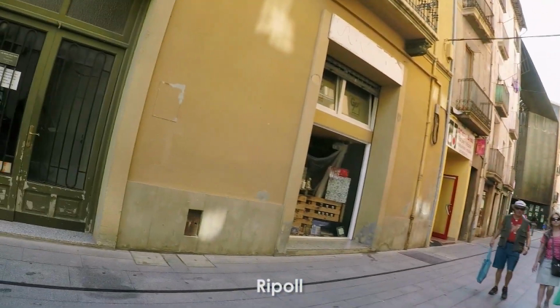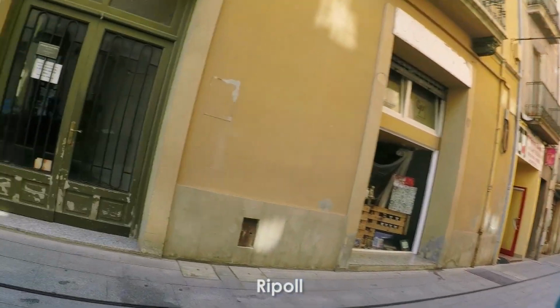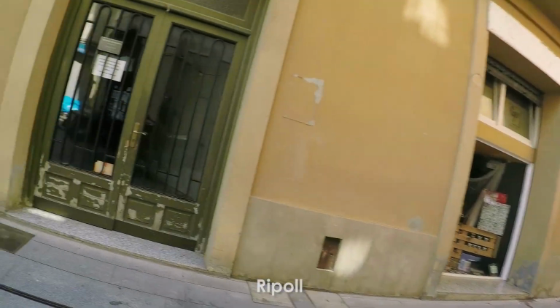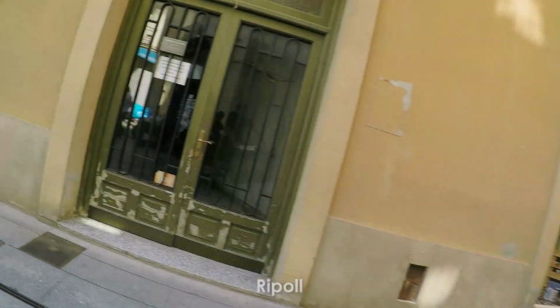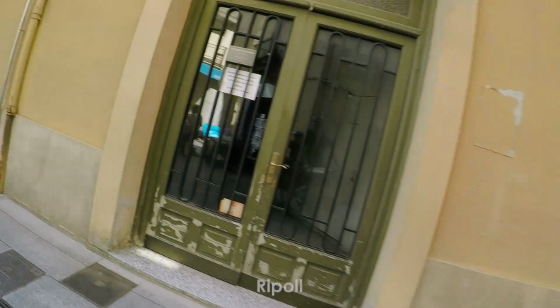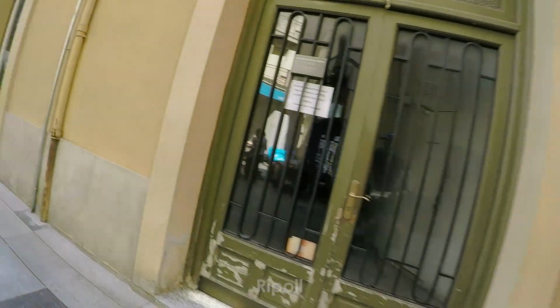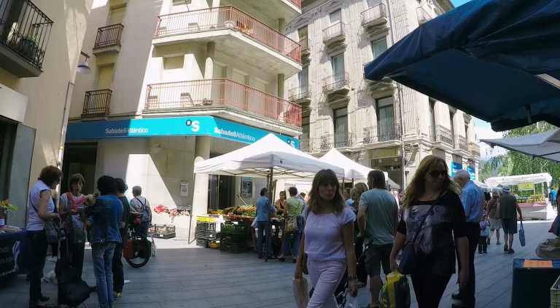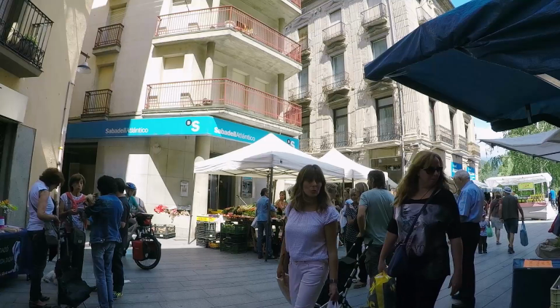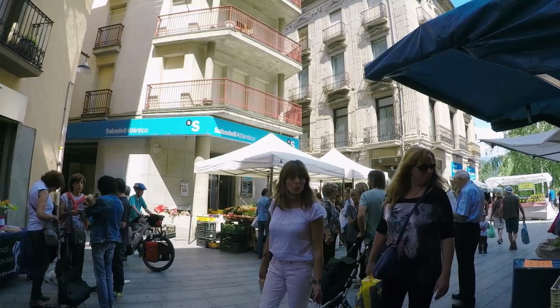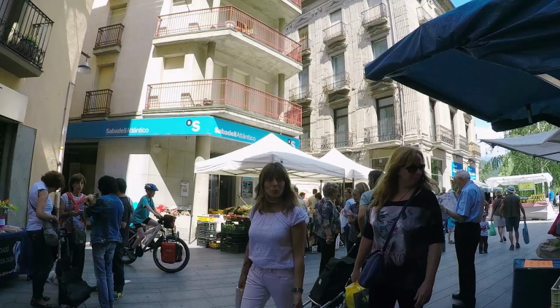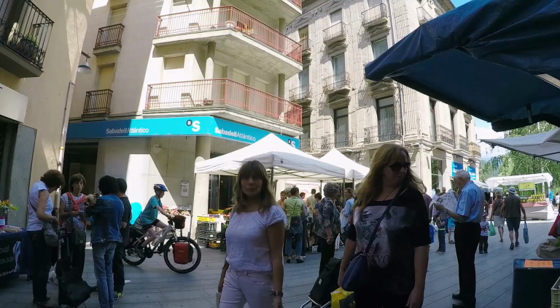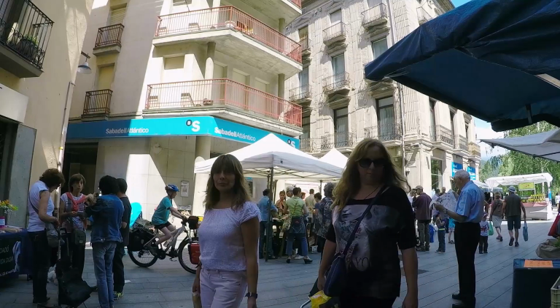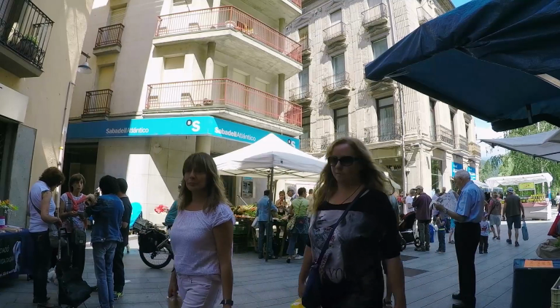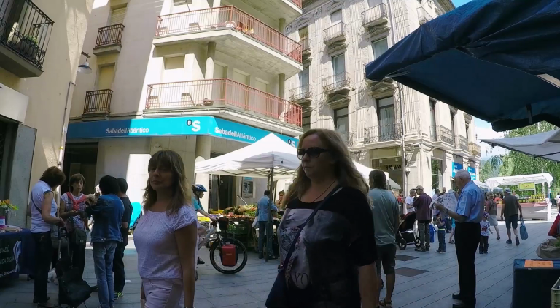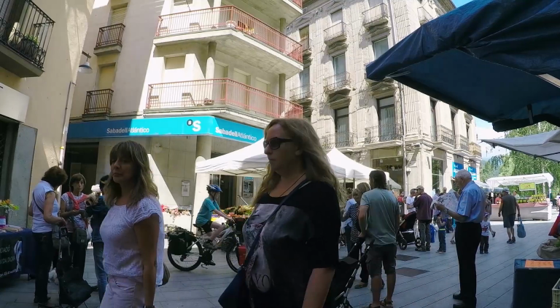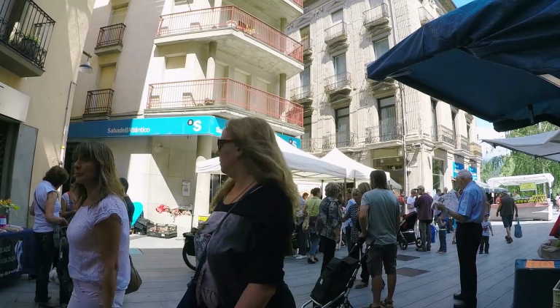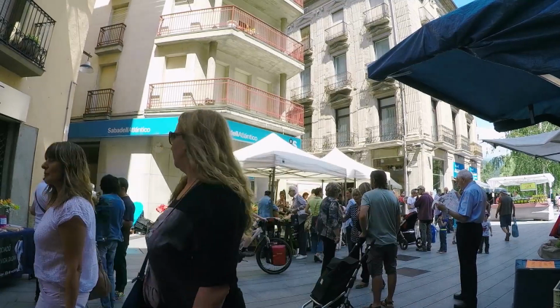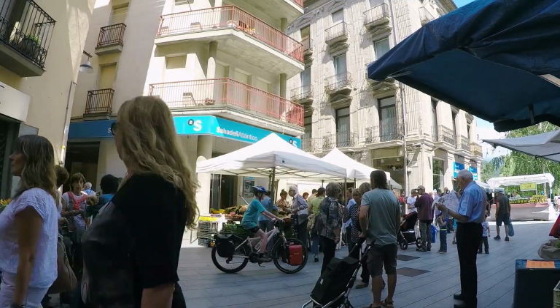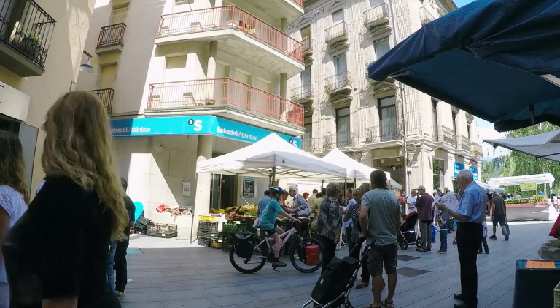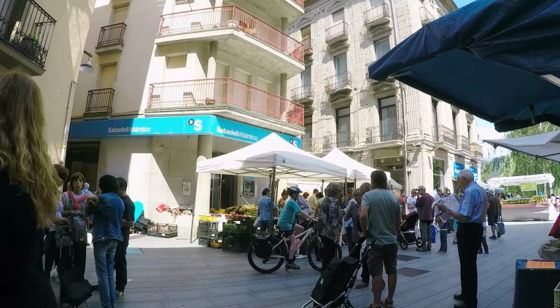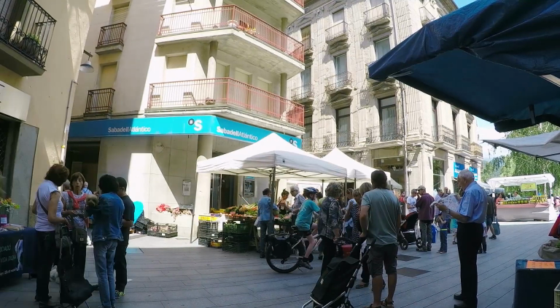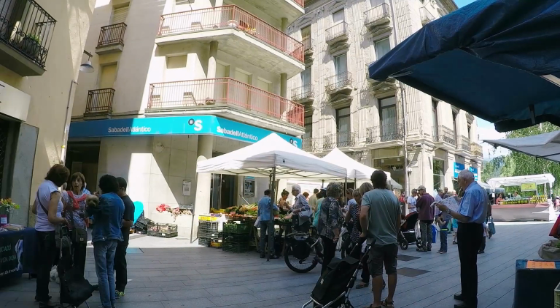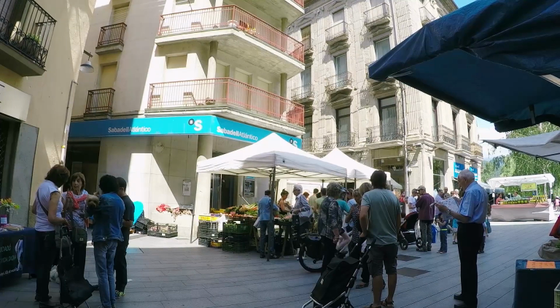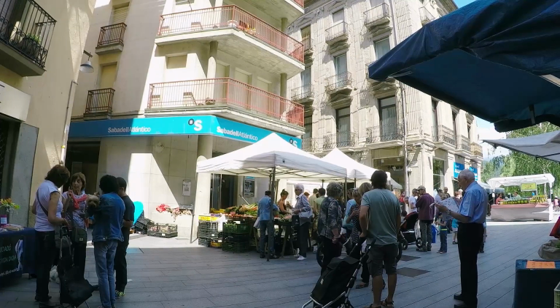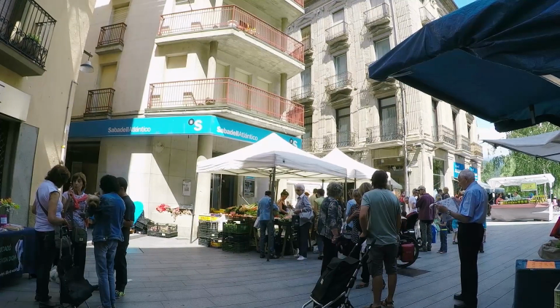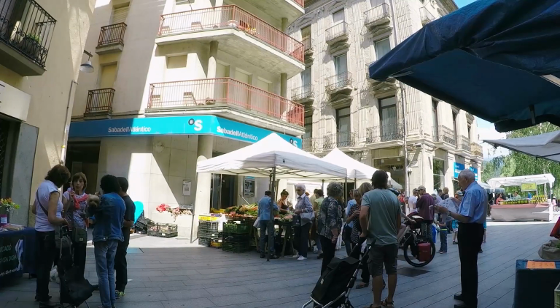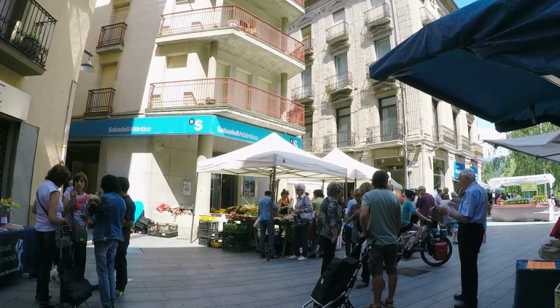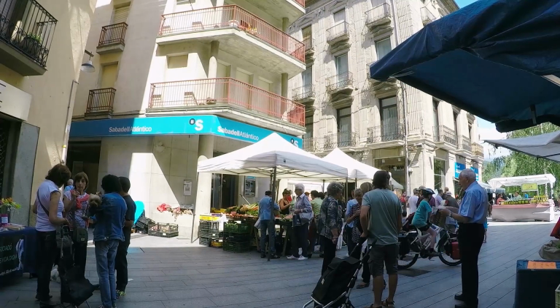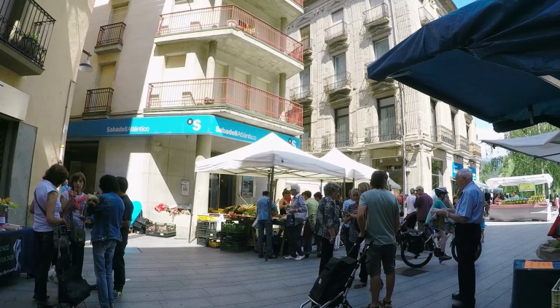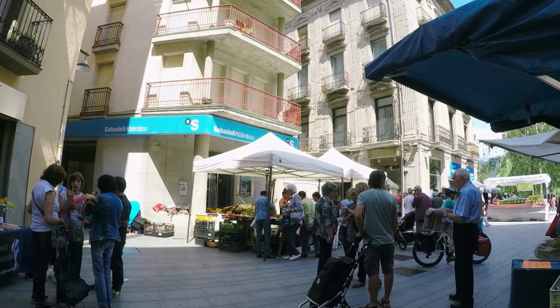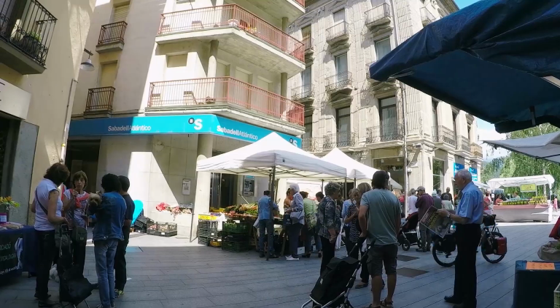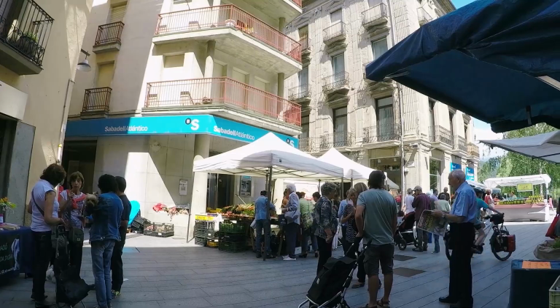We've just bought some lovely bread and cheese for a trailside picnic and now we're leaving the market and the city to head on to the greenway.